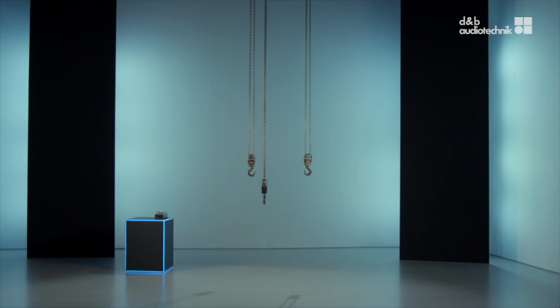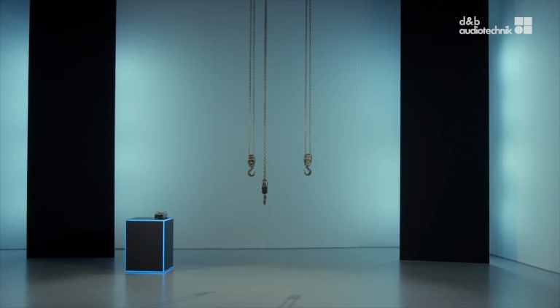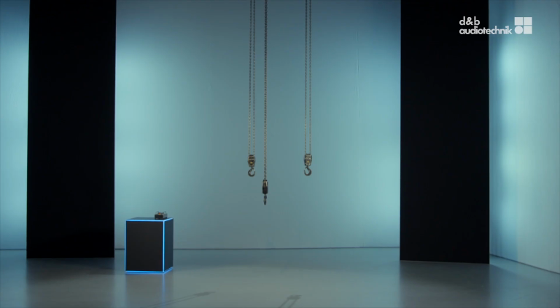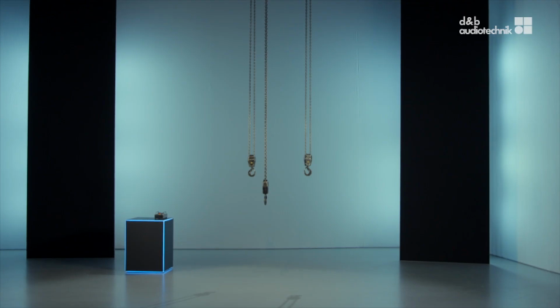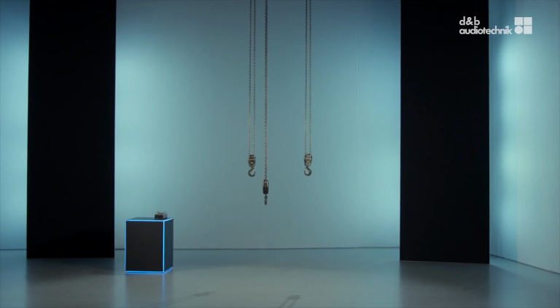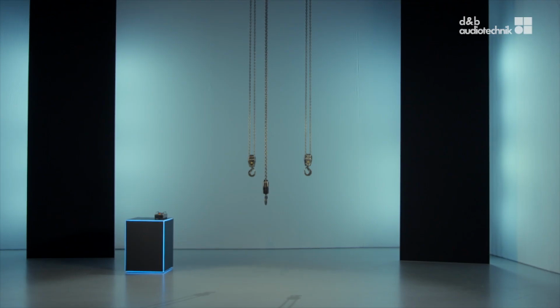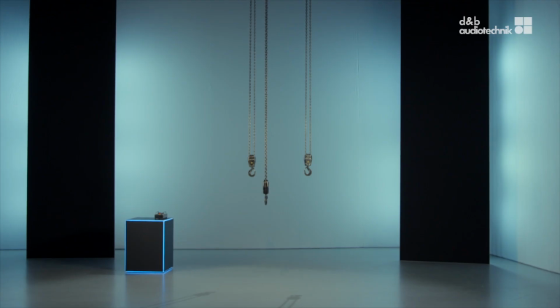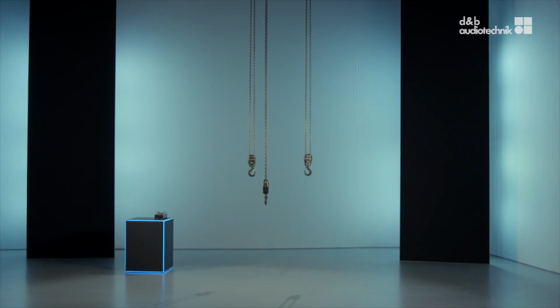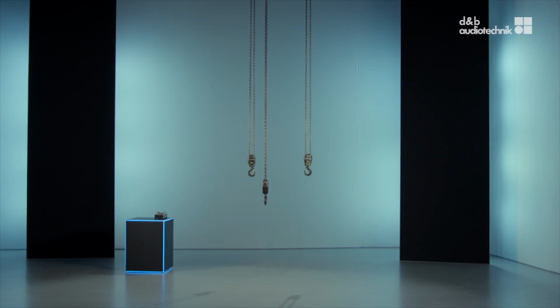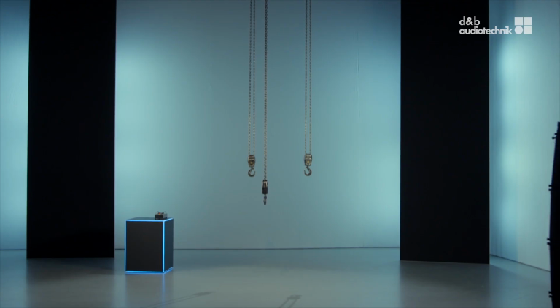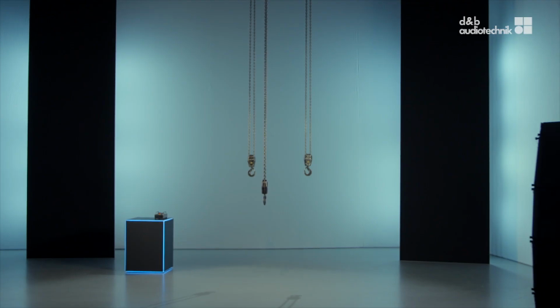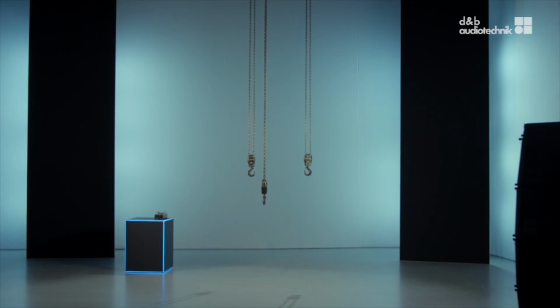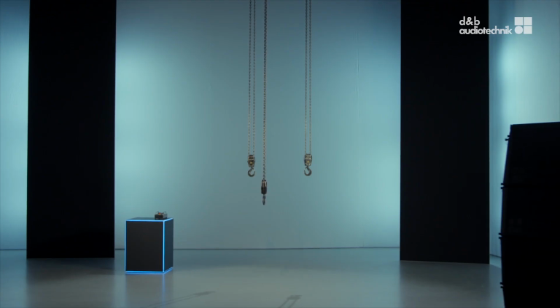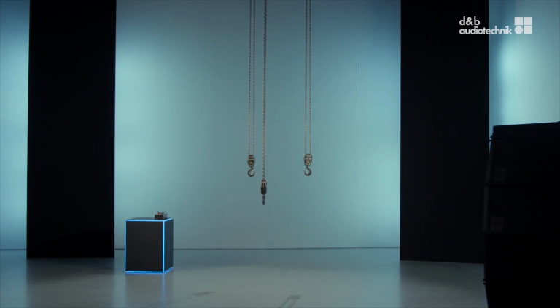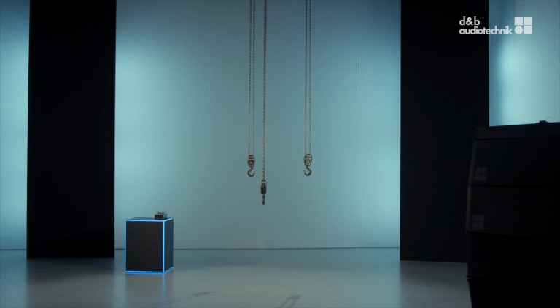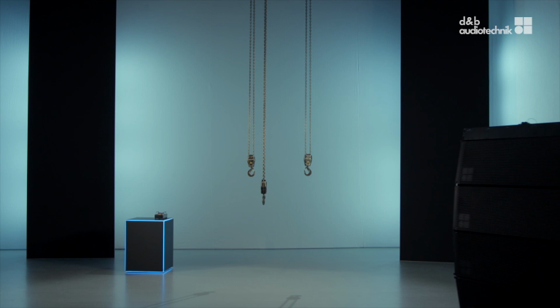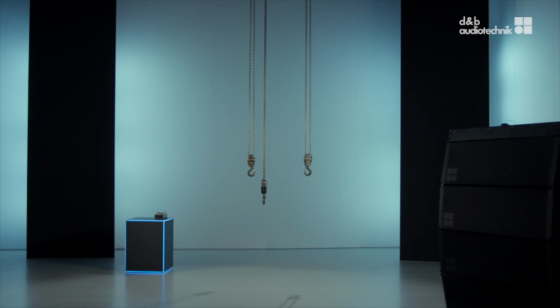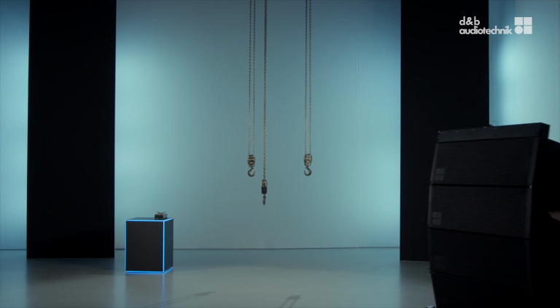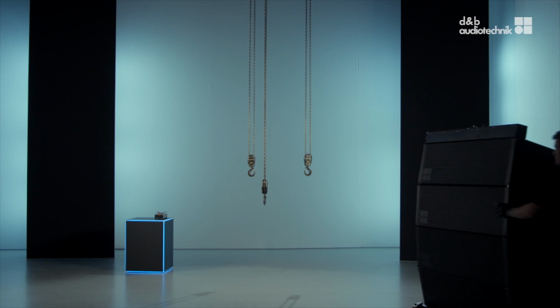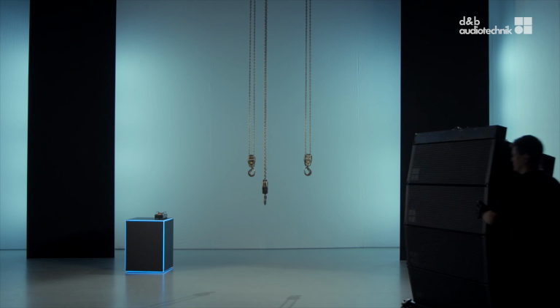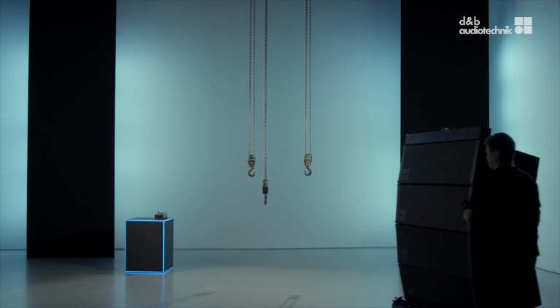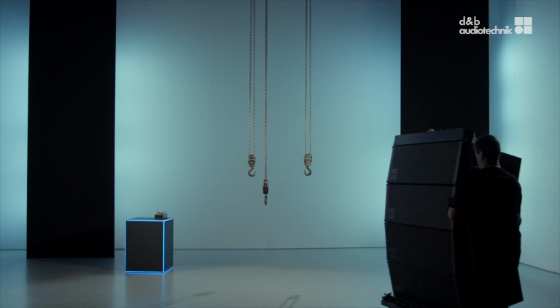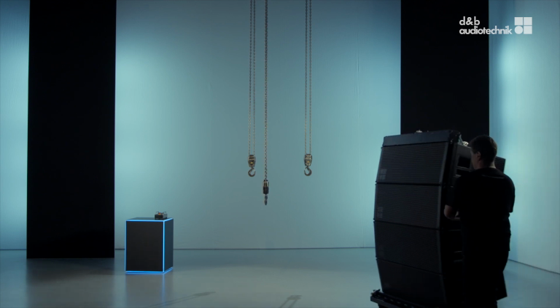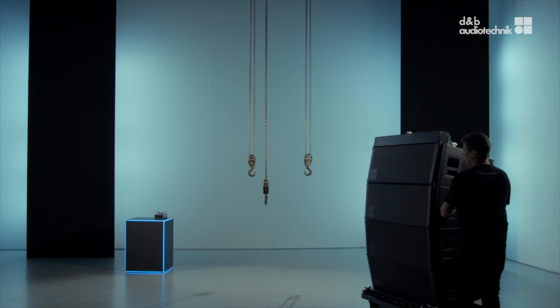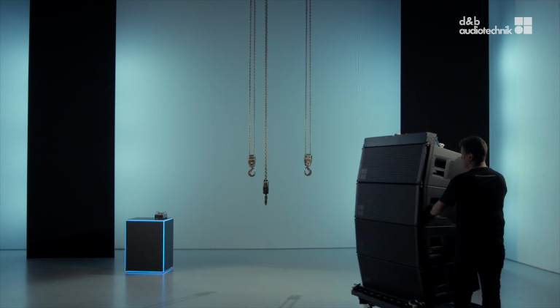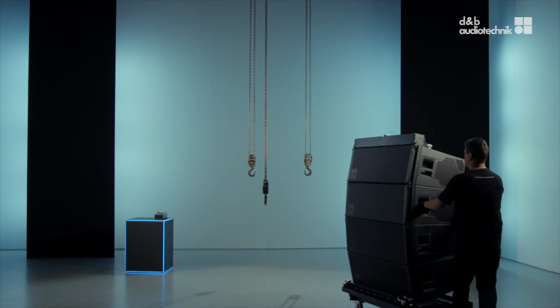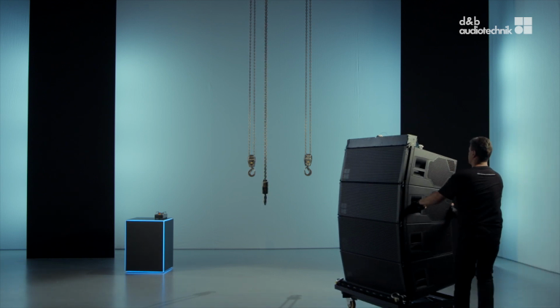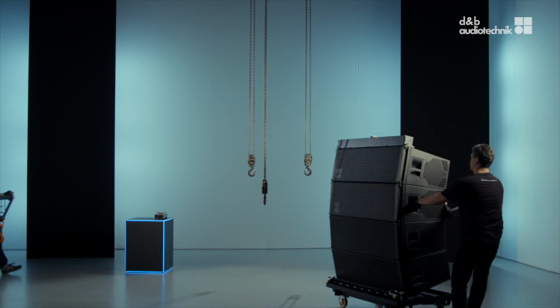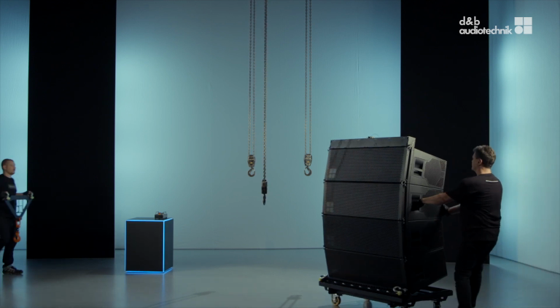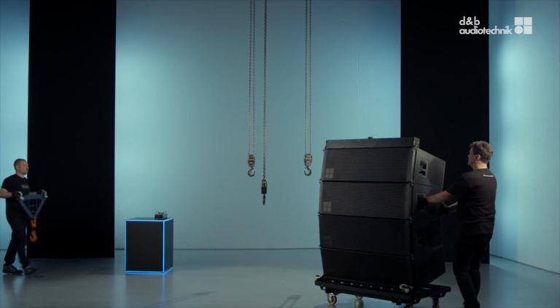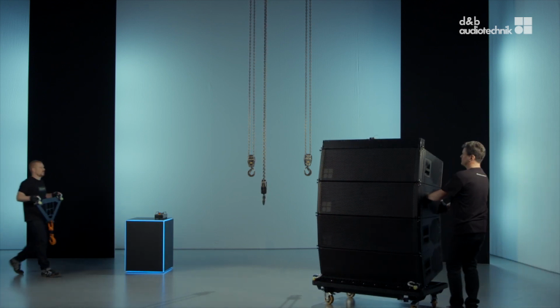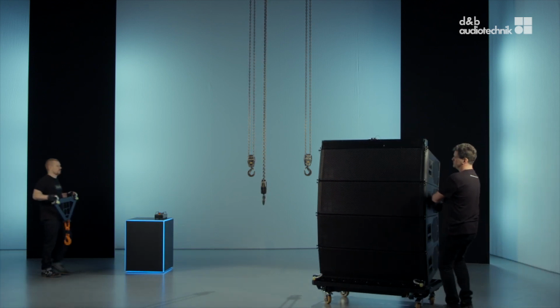This video describes how to rig the SL top loudspeakers in tension mode. Welcome back, Chris and Jones!